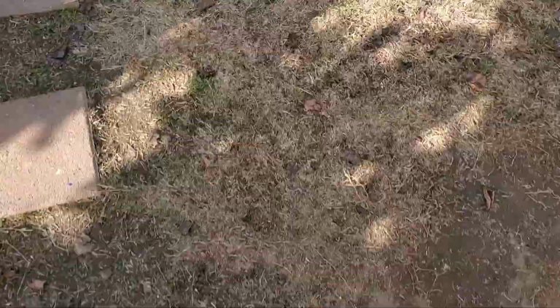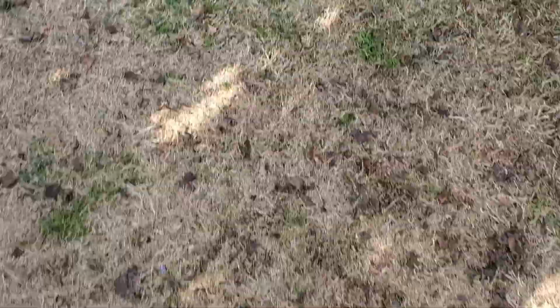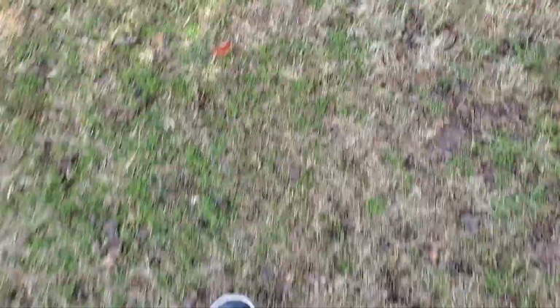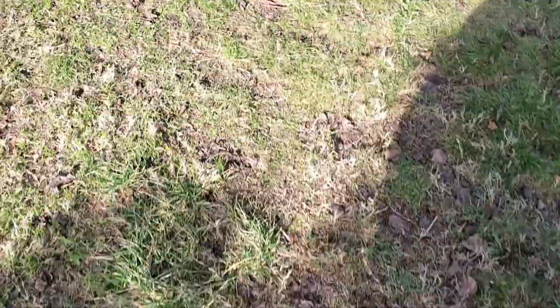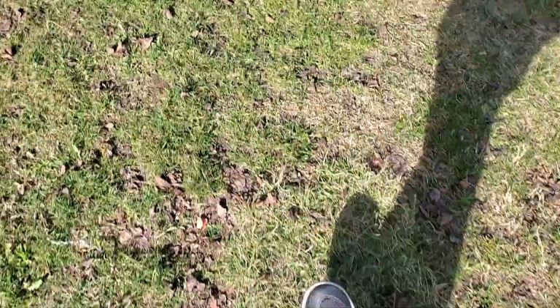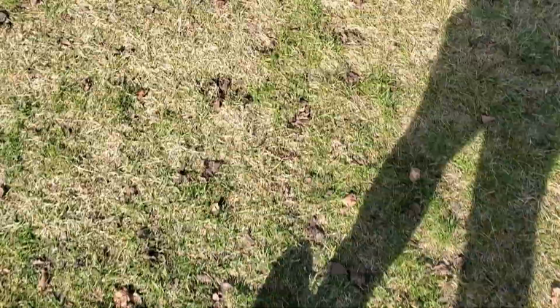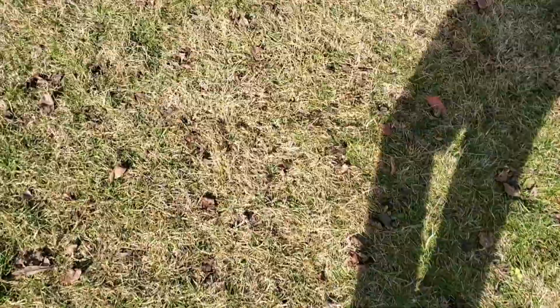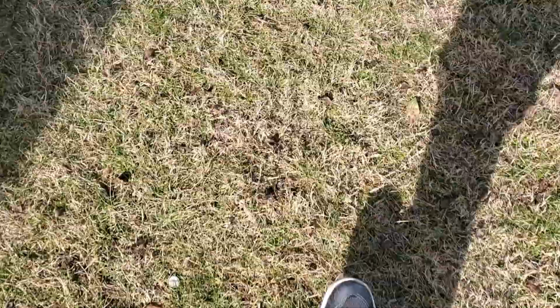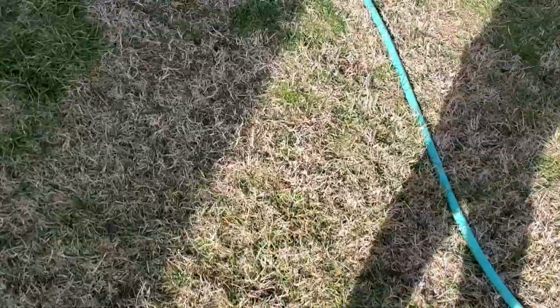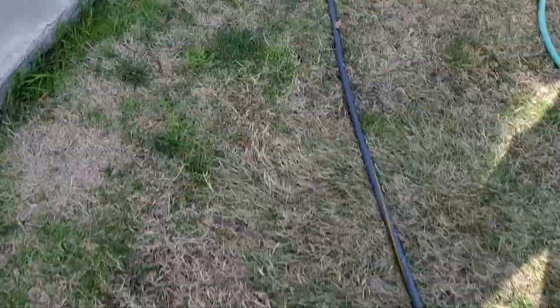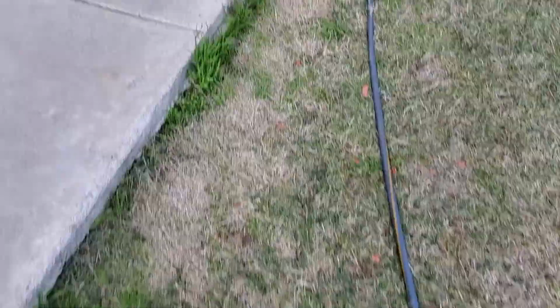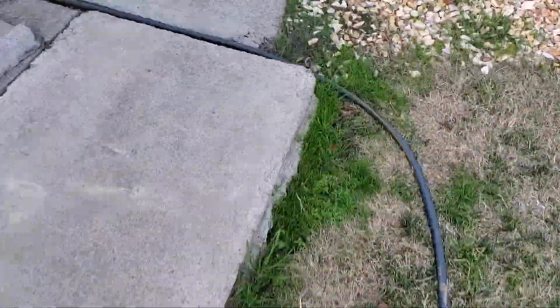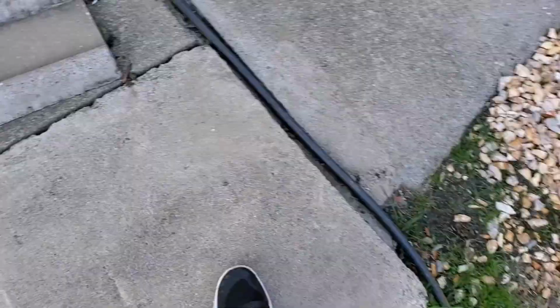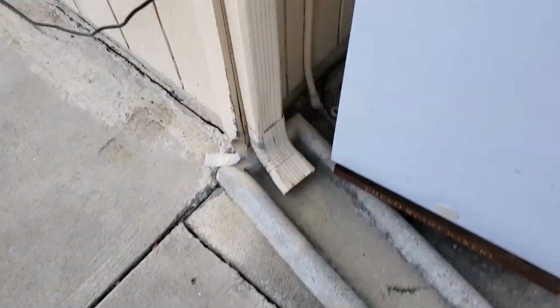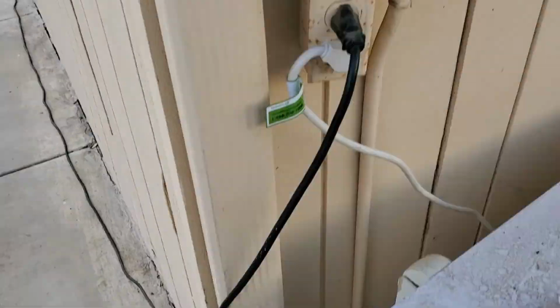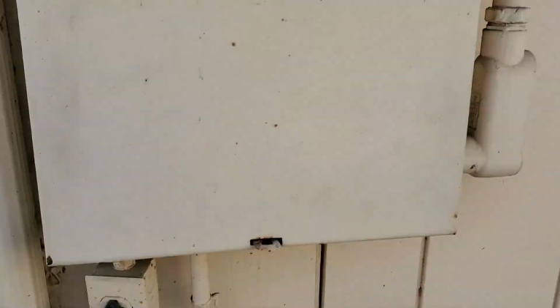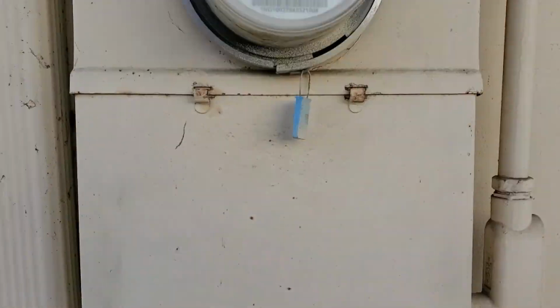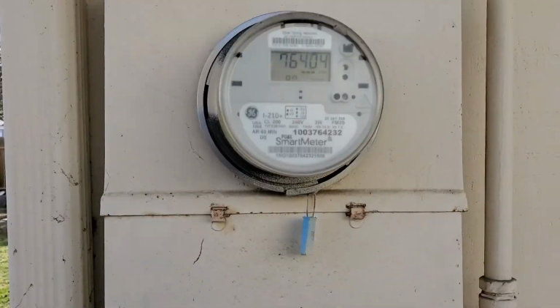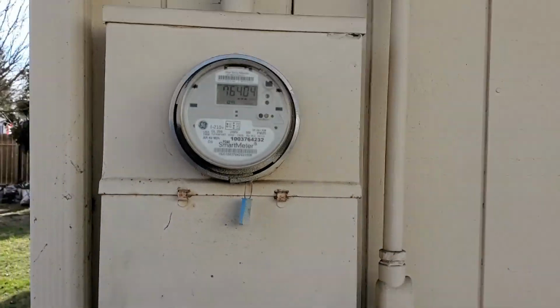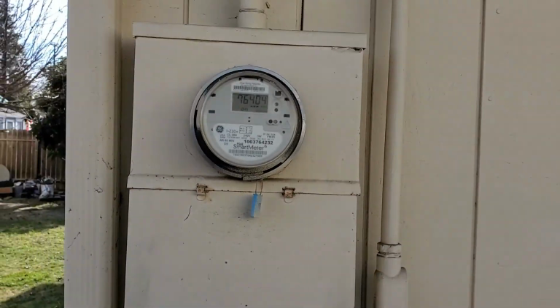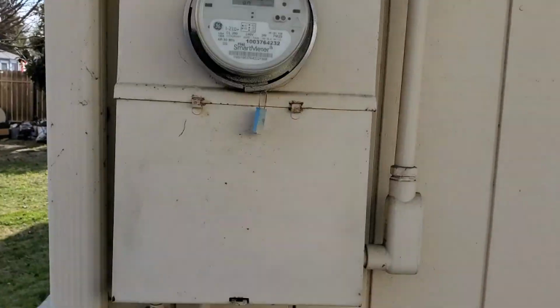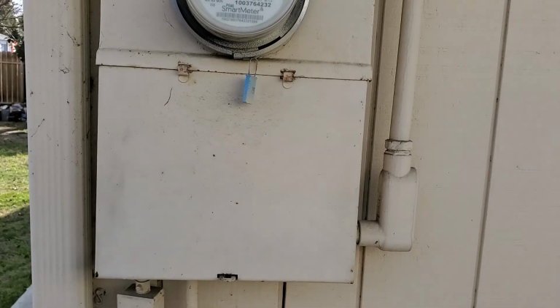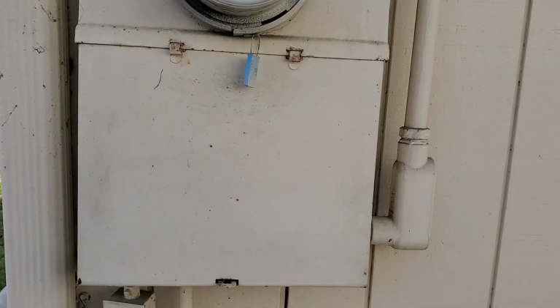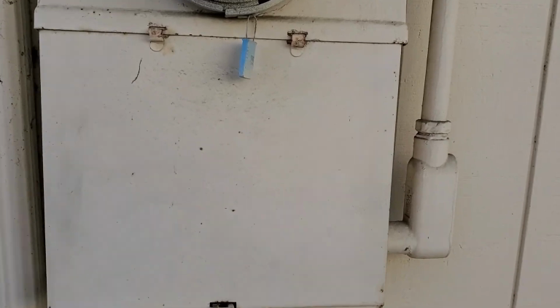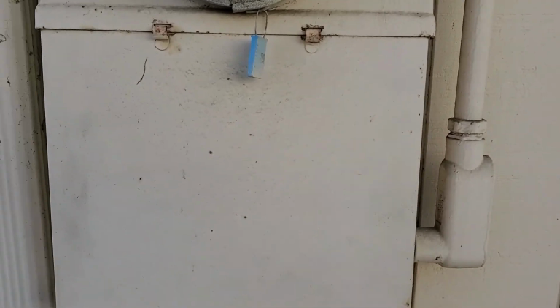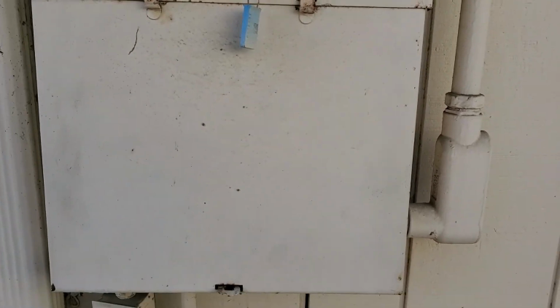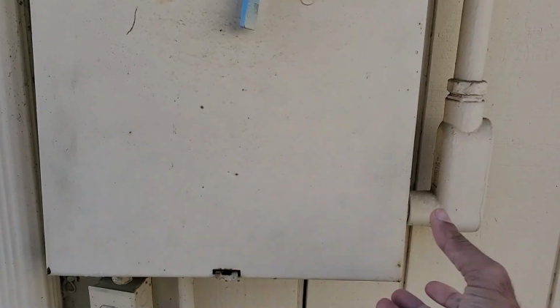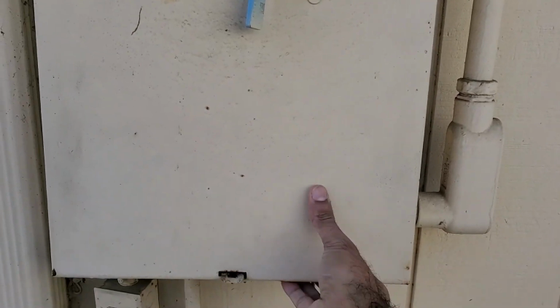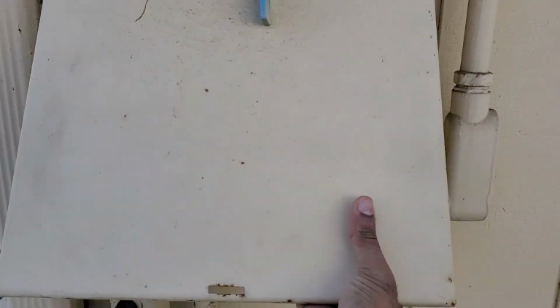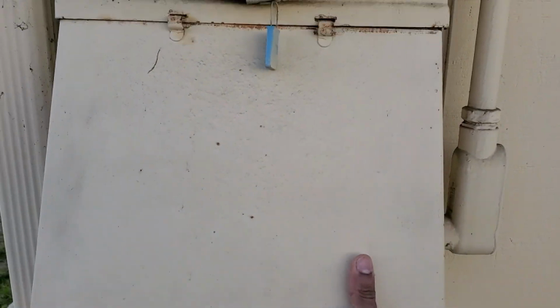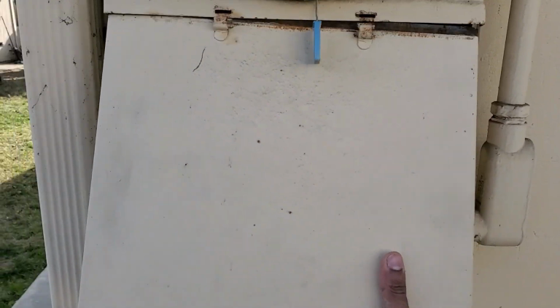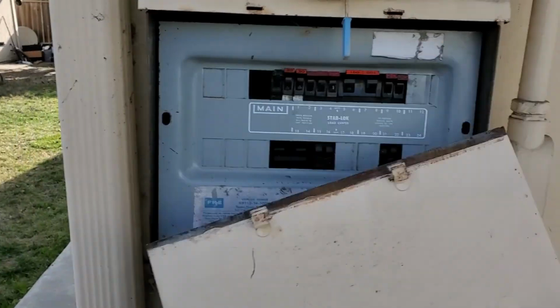The first step to the project is probably the most important, which is turning off the breaker to the shed.